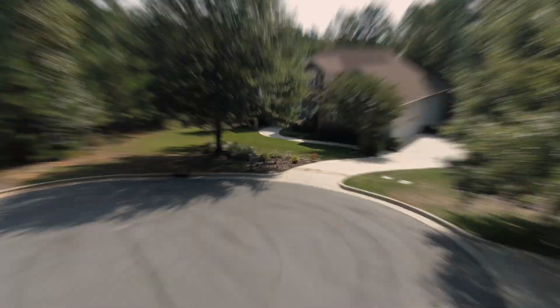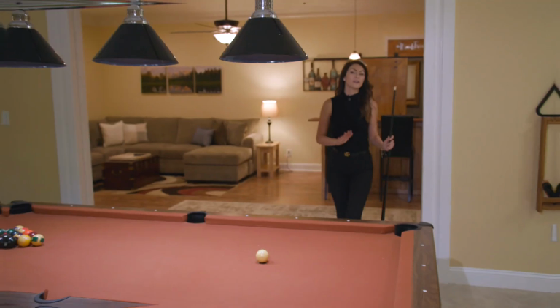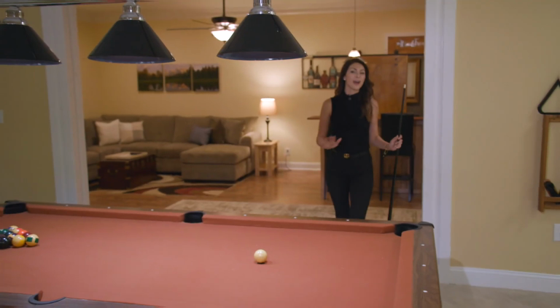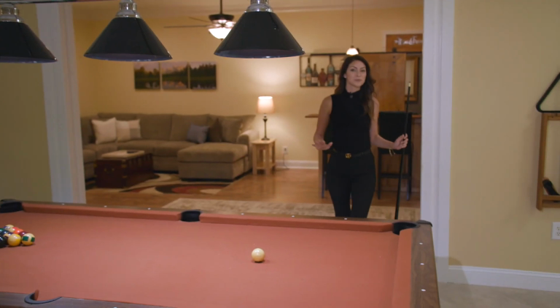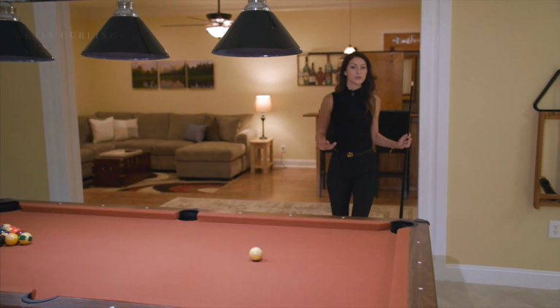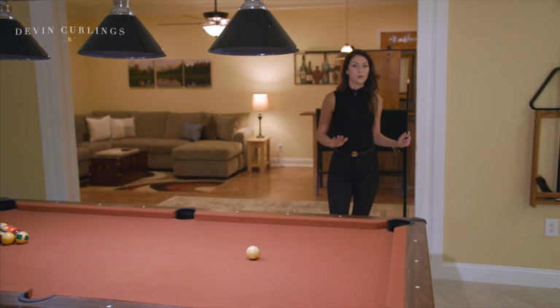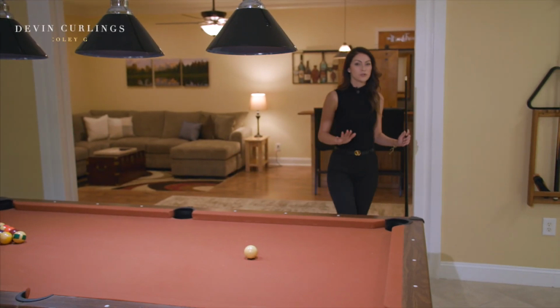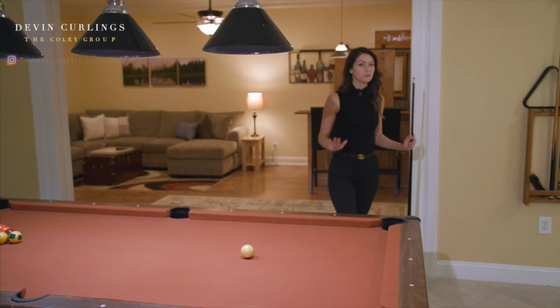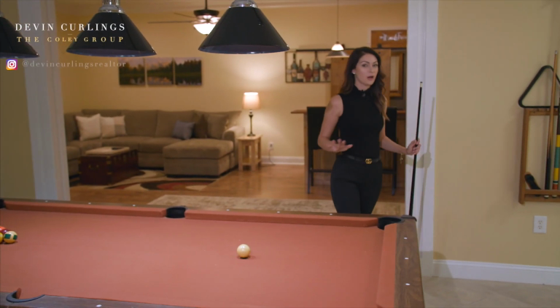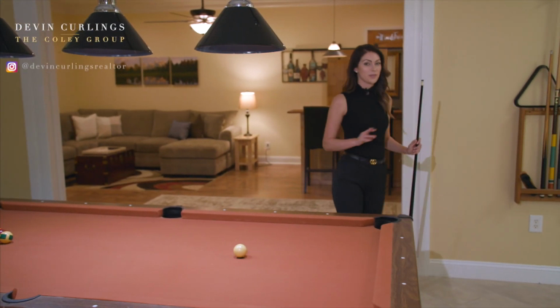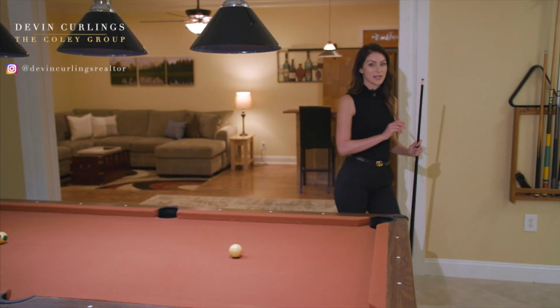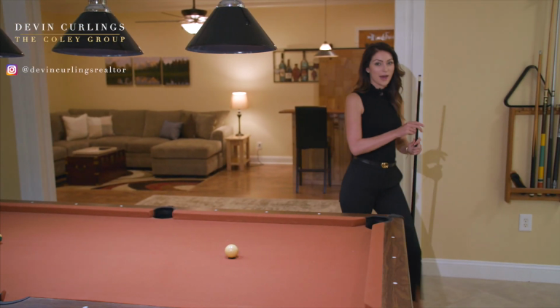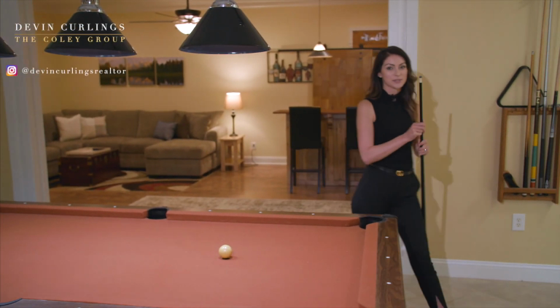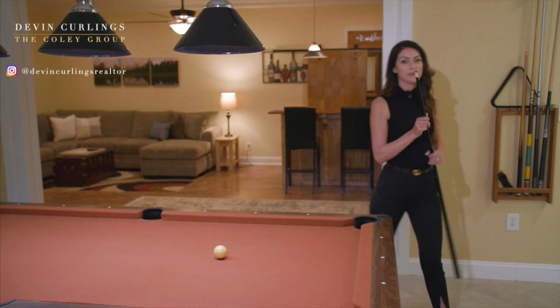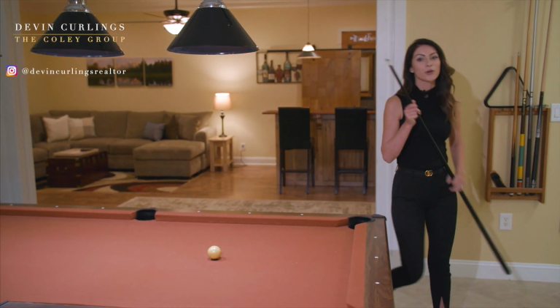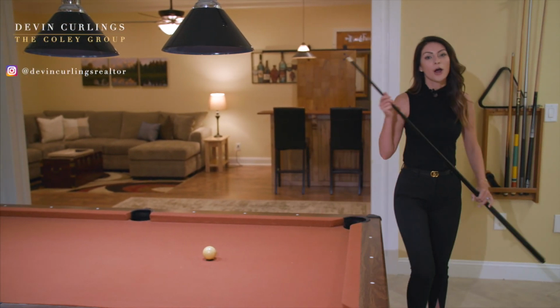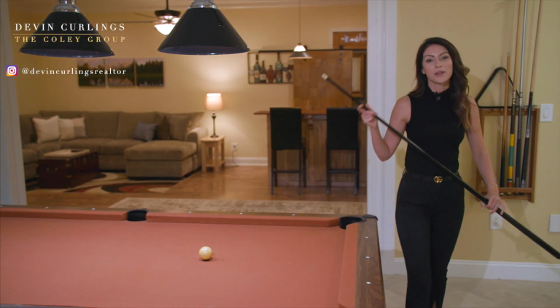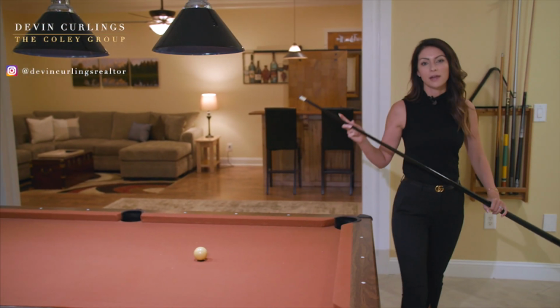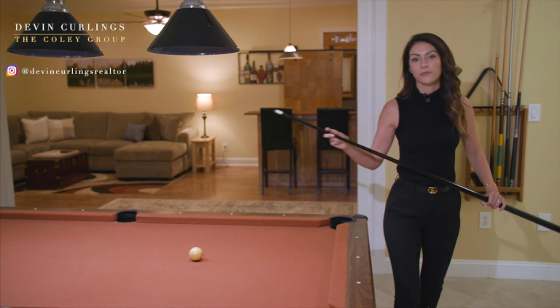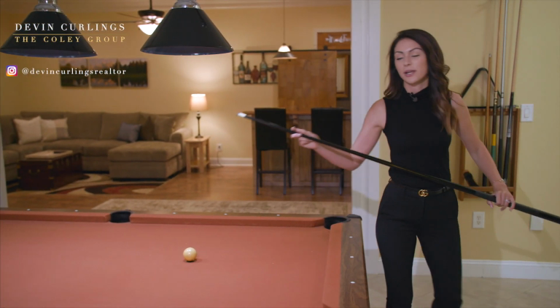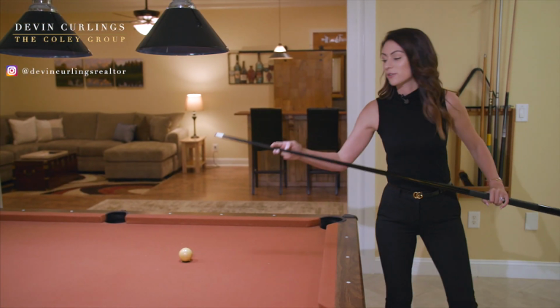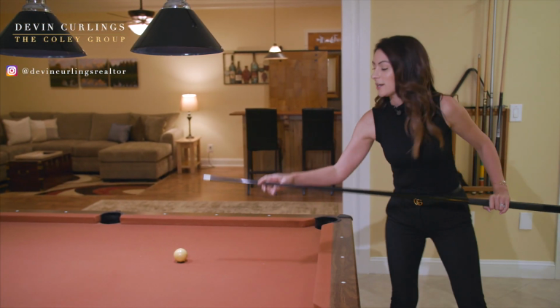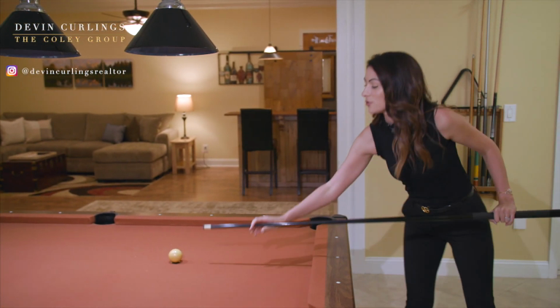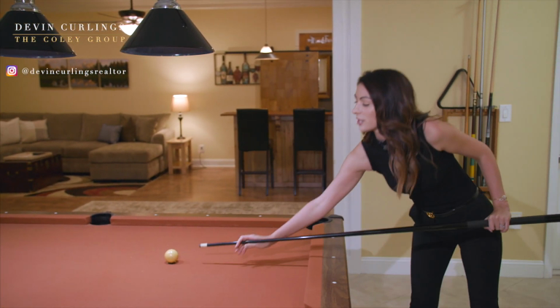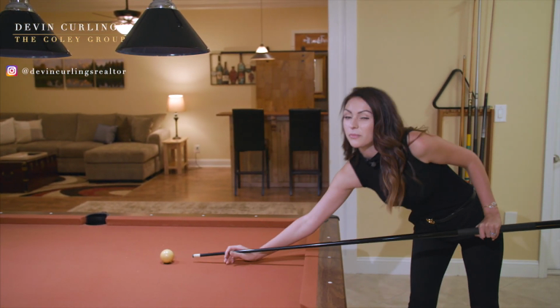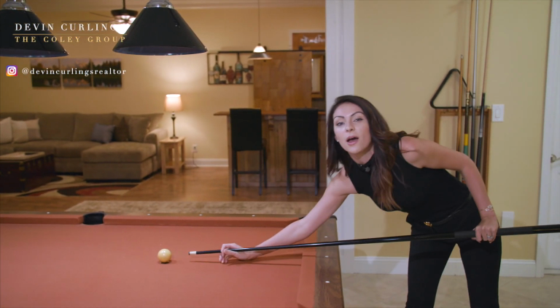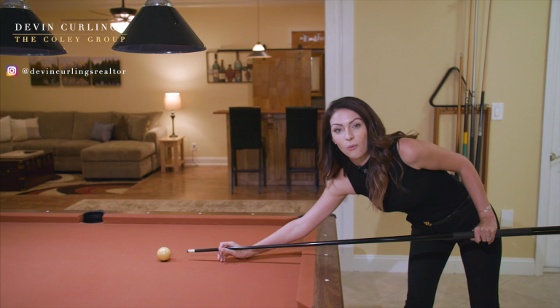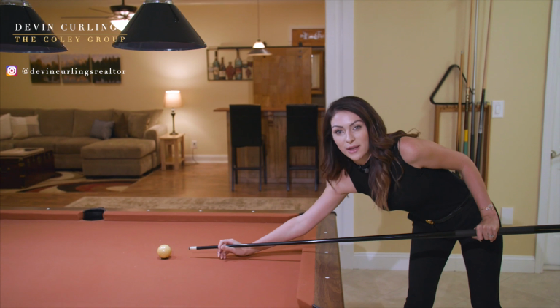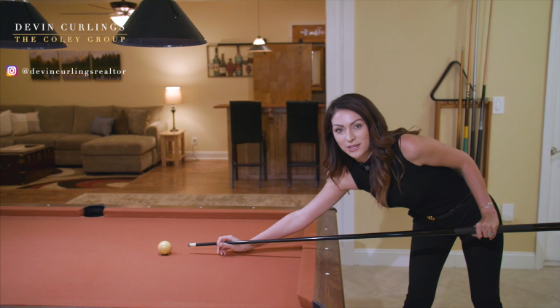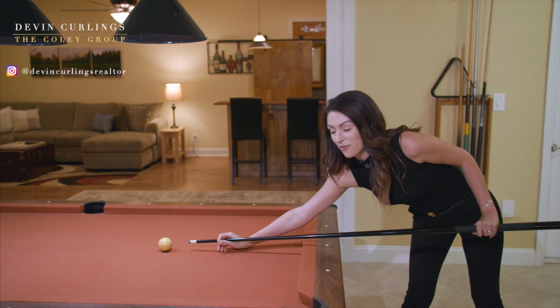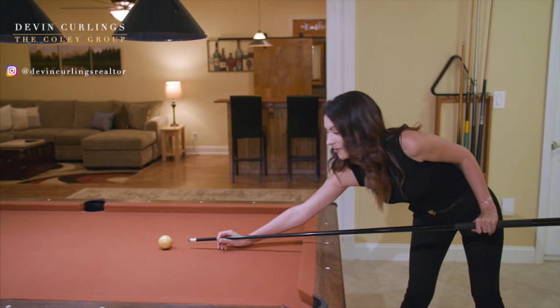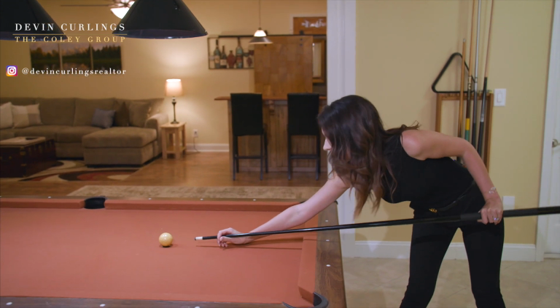You're absolutely going to love this house. If you're on the hunt for an entertainer's dream, well I think you've found it.